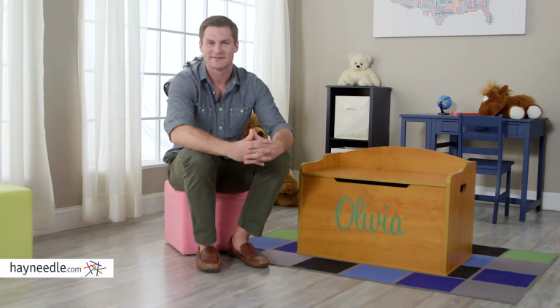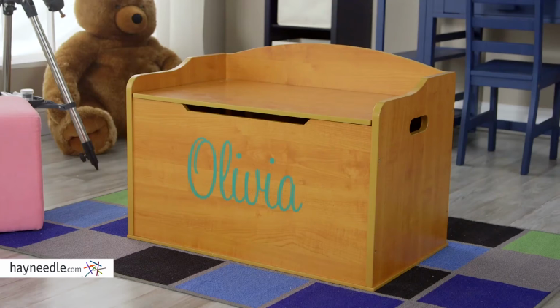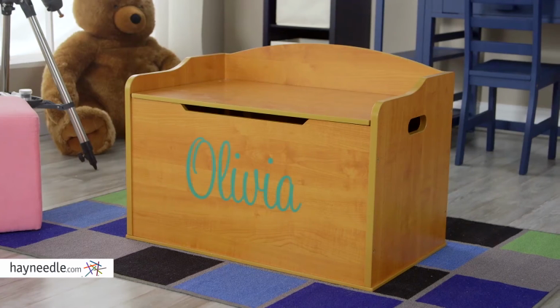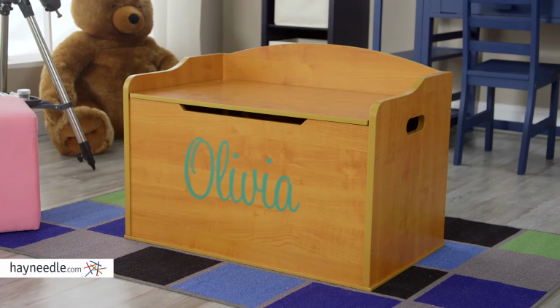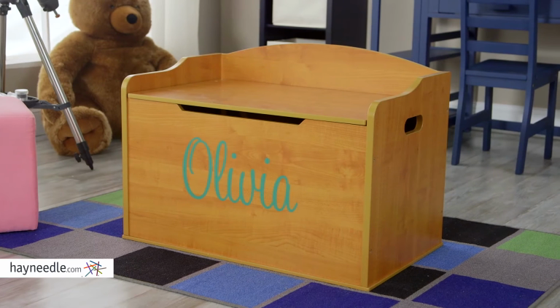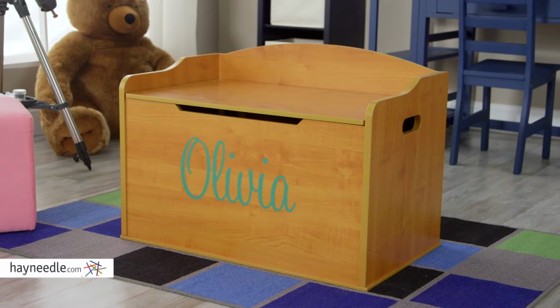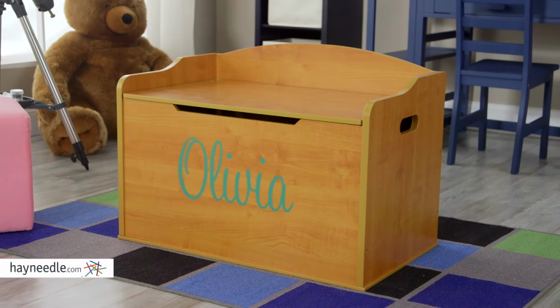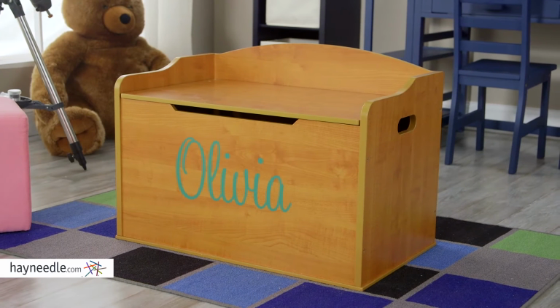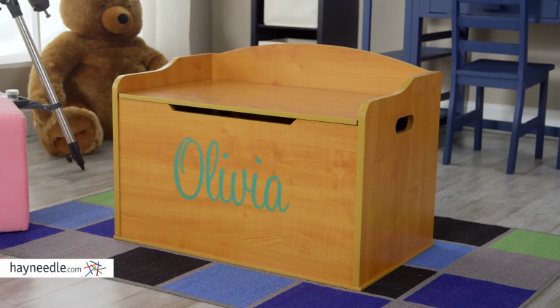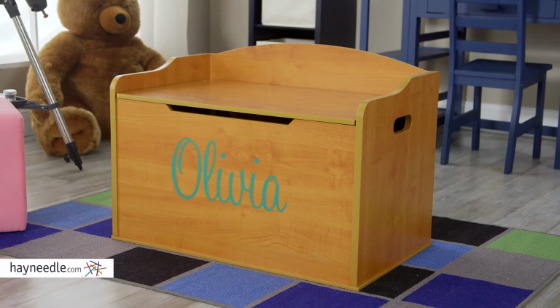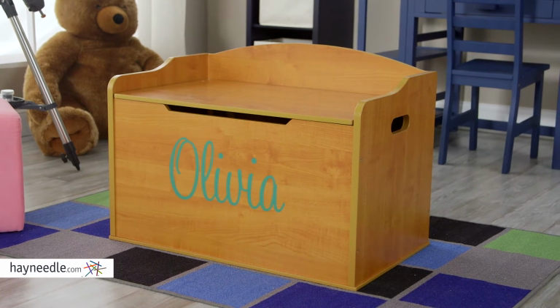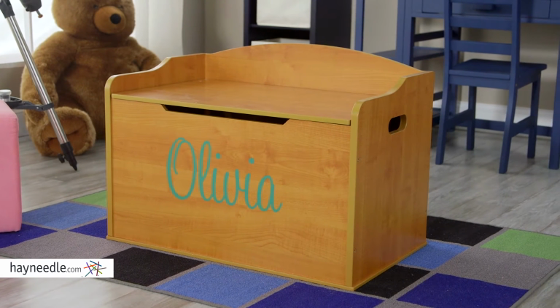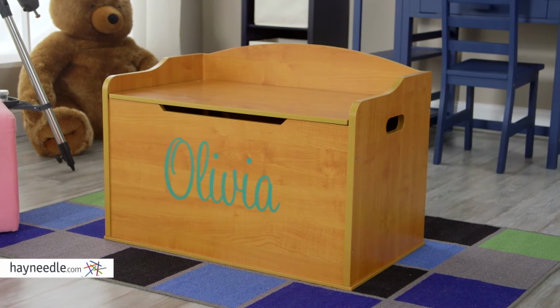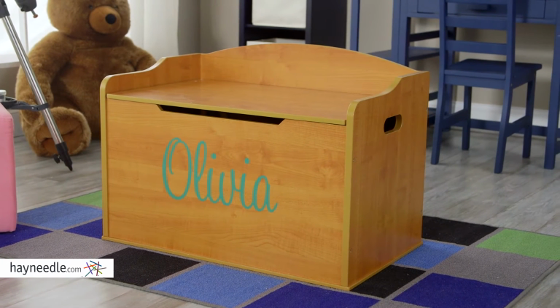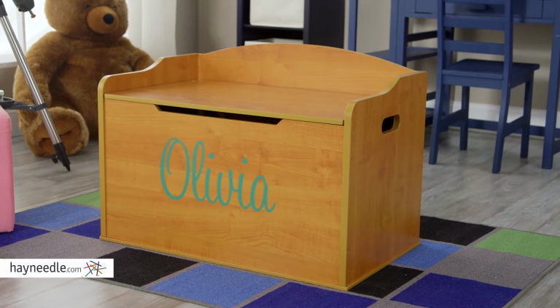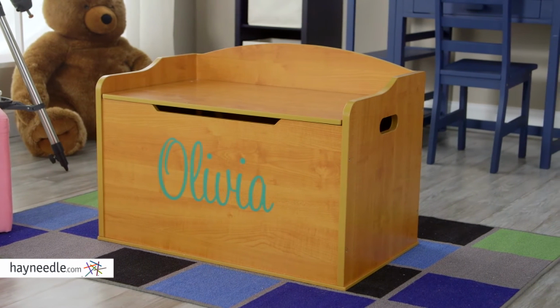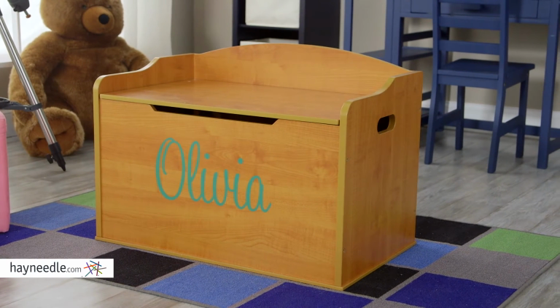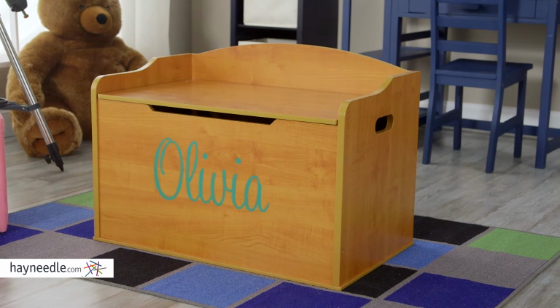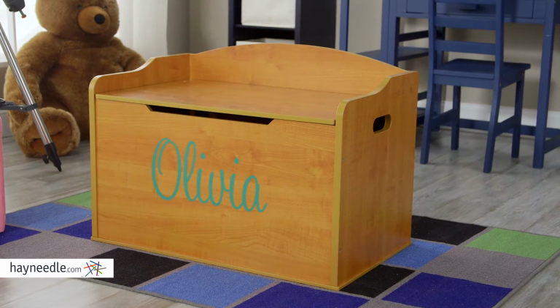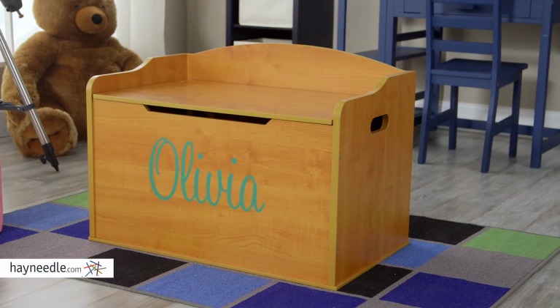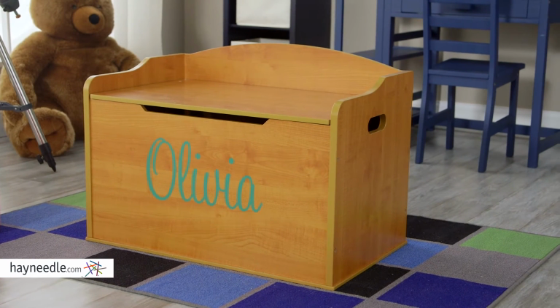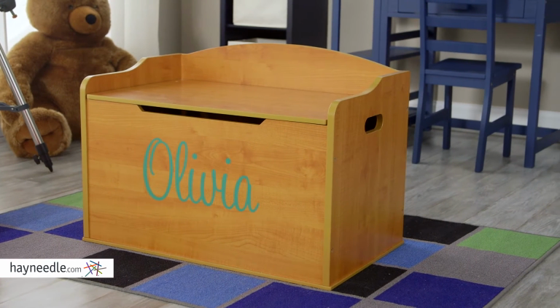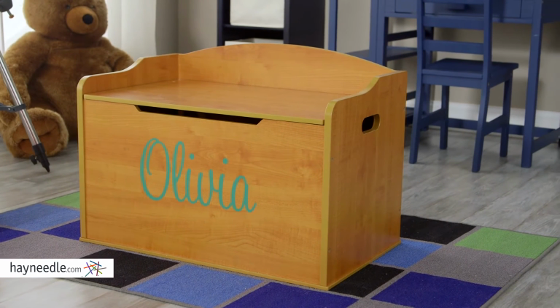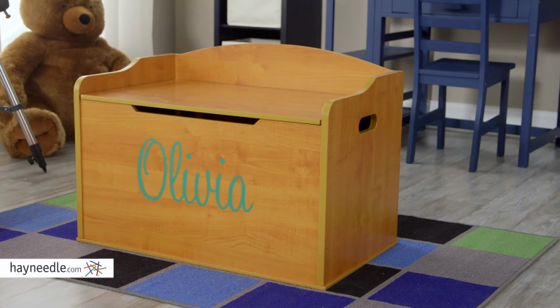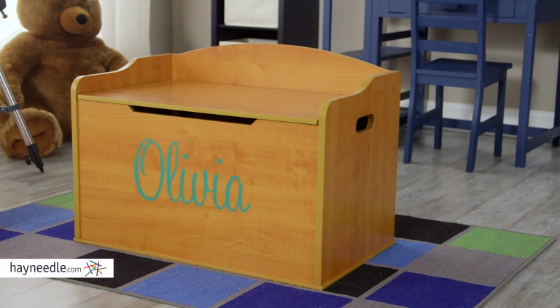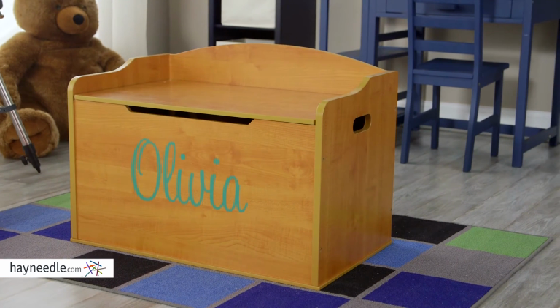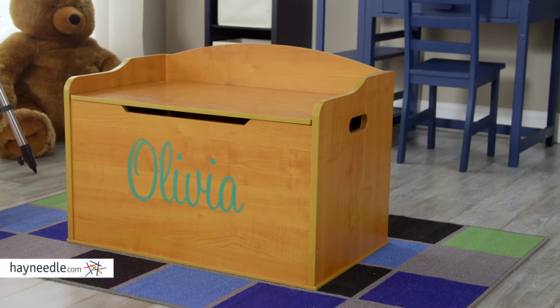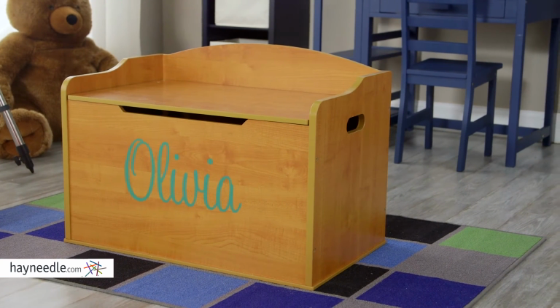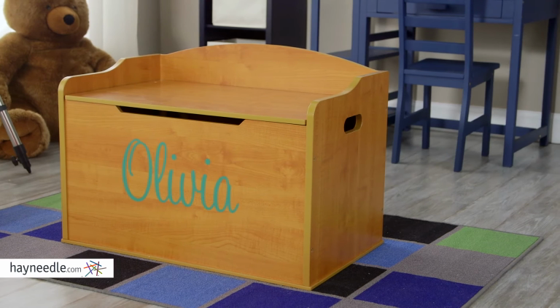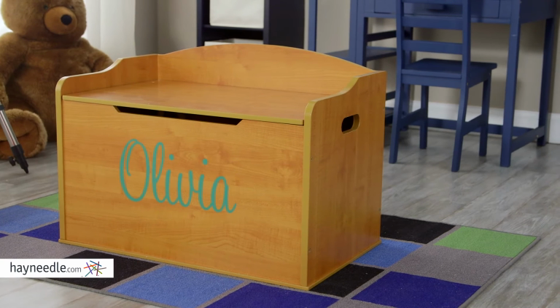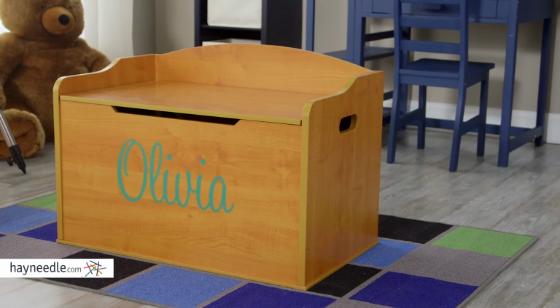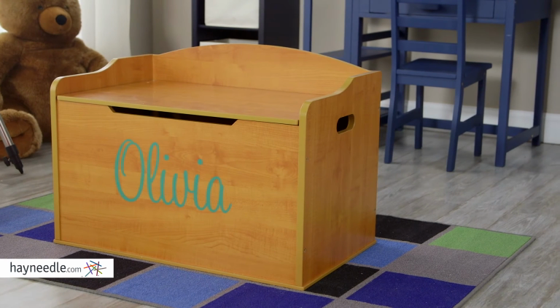This toy box is made from a durable MDF hardwood construction, finished in a pleasing and gender-neutral honey color.